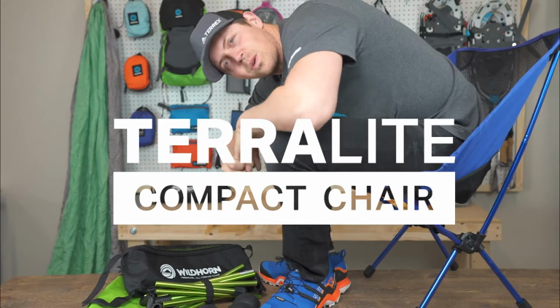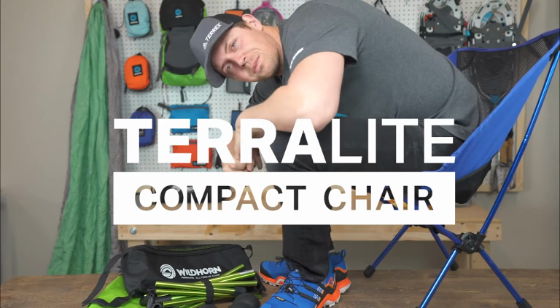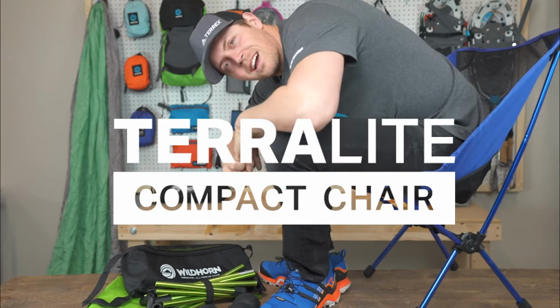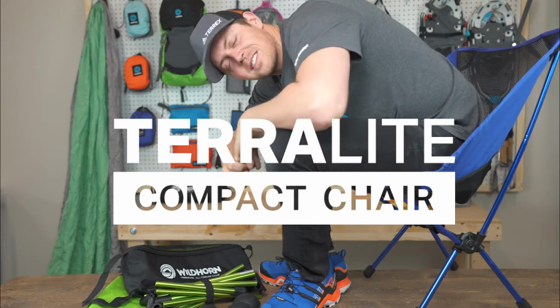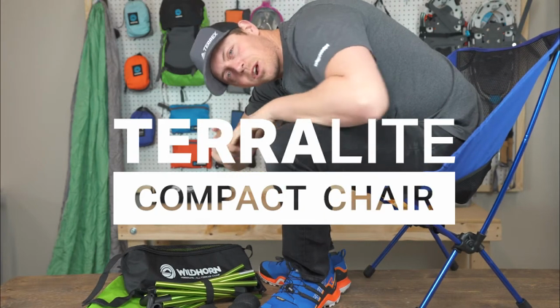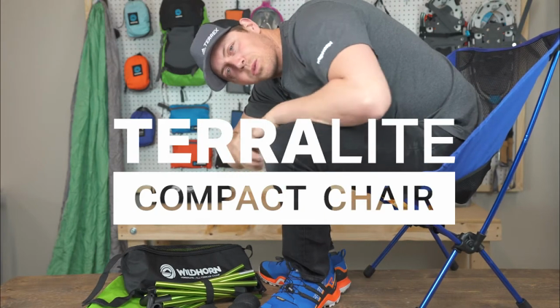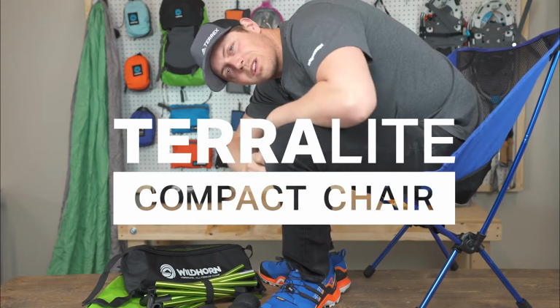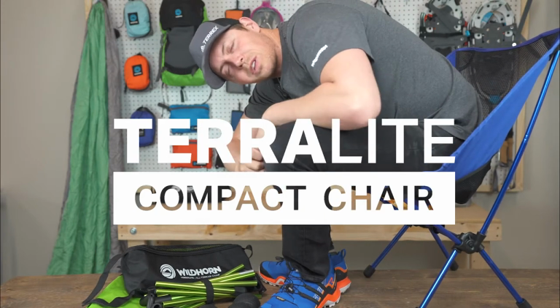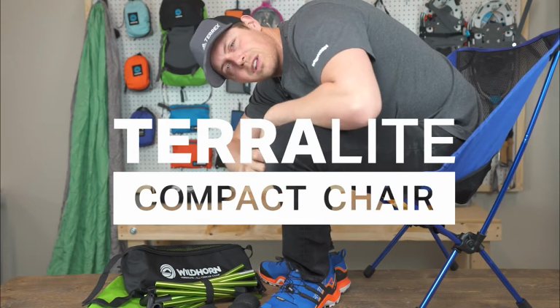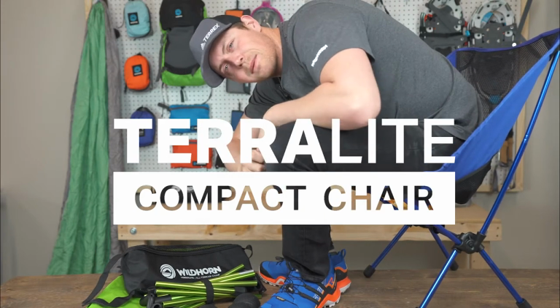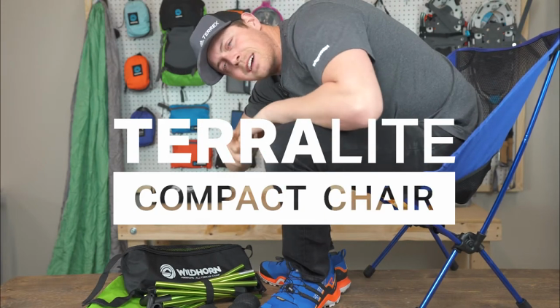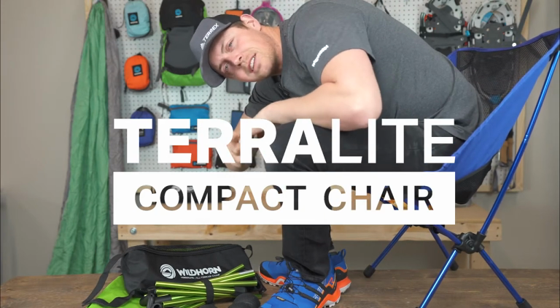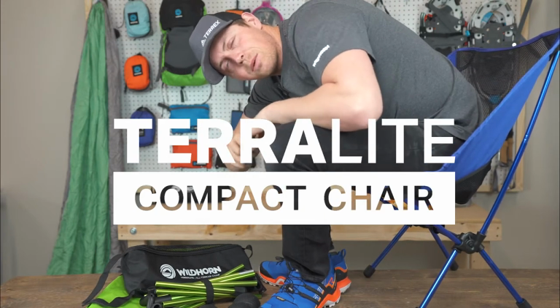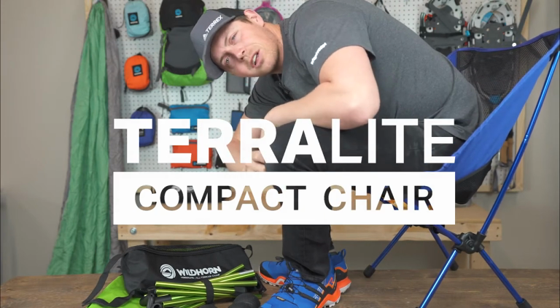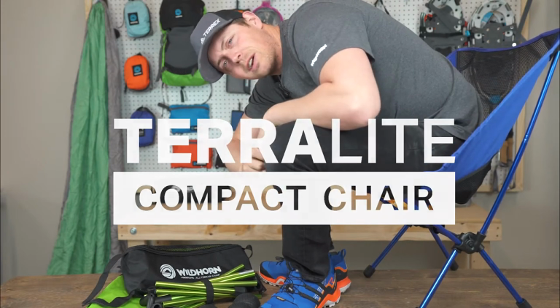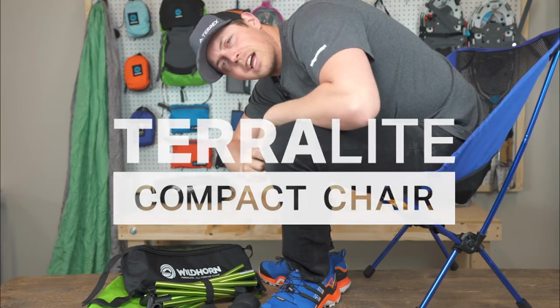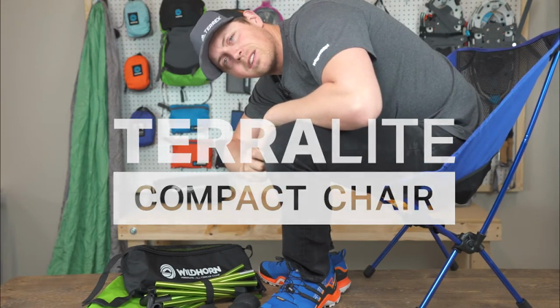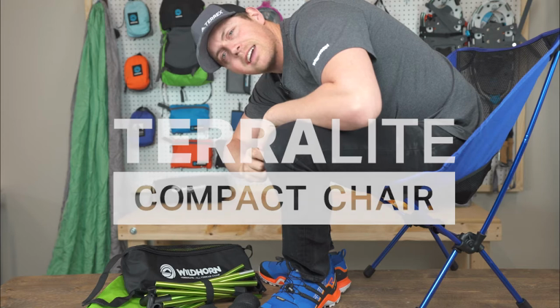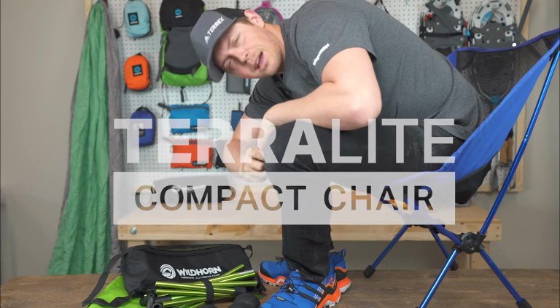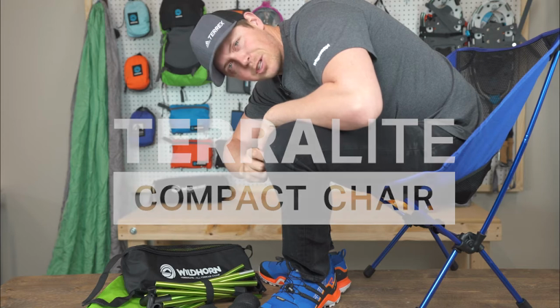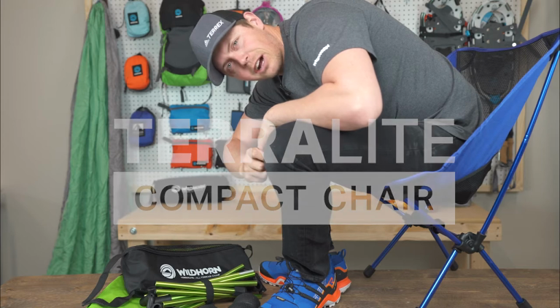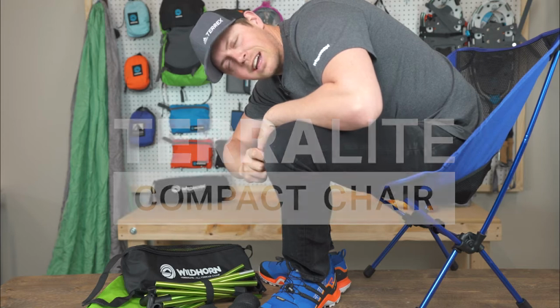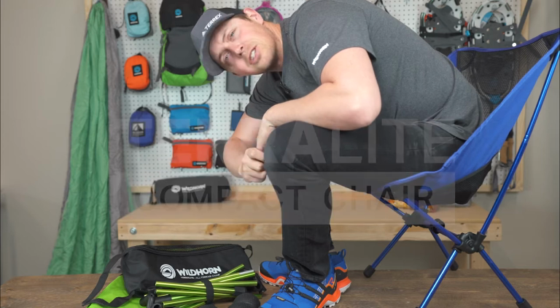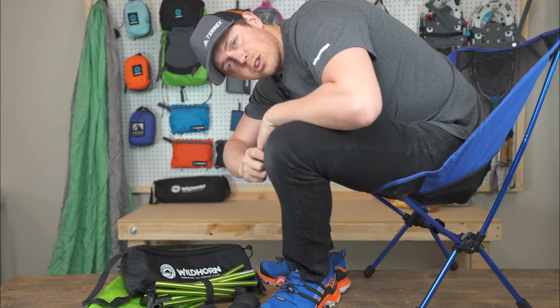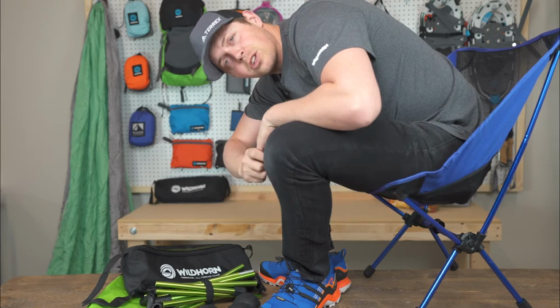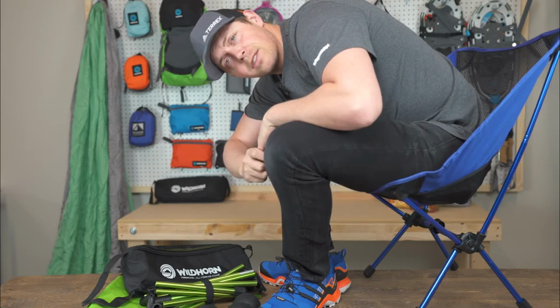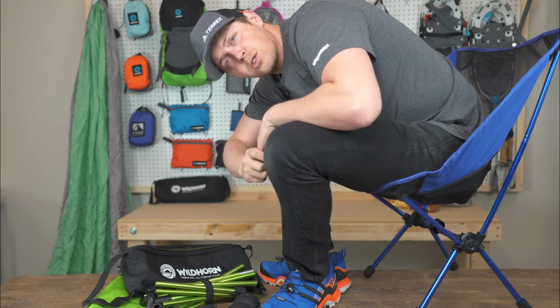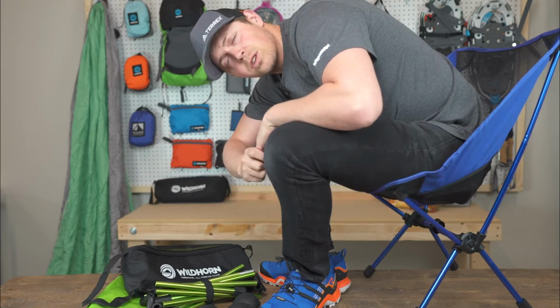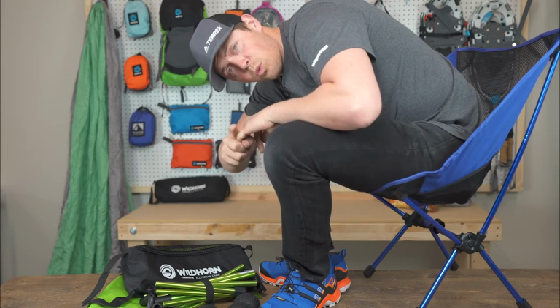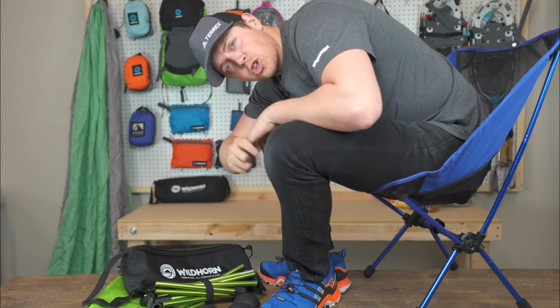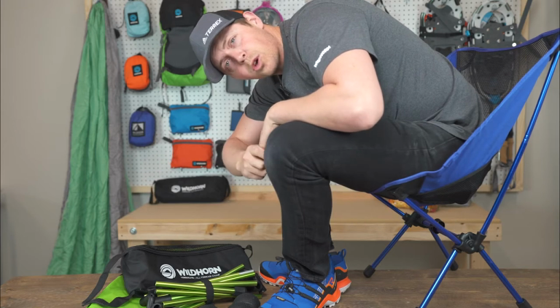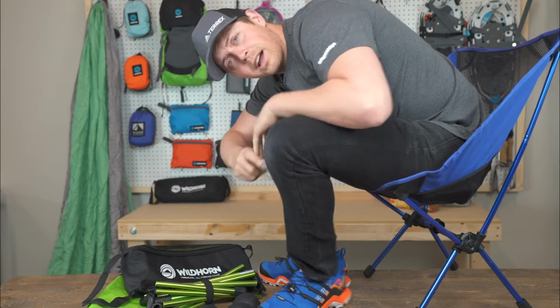What's up you guys? Clark with Wildhorn Gear Lab. Today we're talking about our Terralight camping chair. It's the all-terrain chair of the outdoors. We're going to show you why.